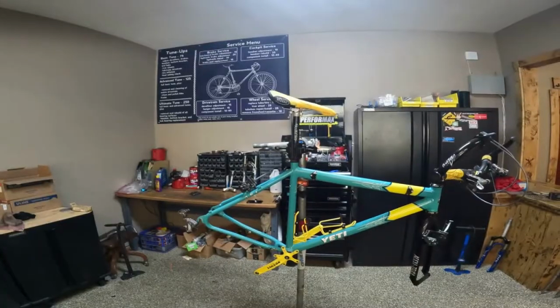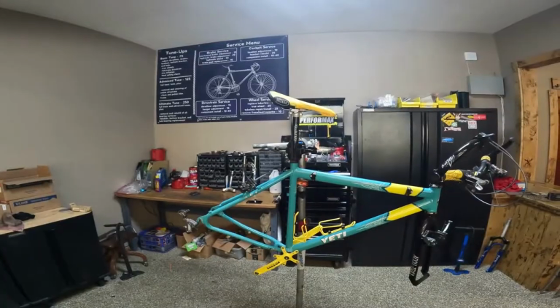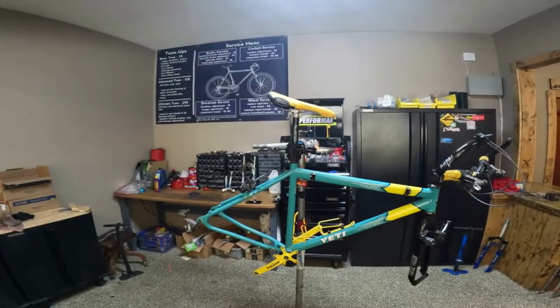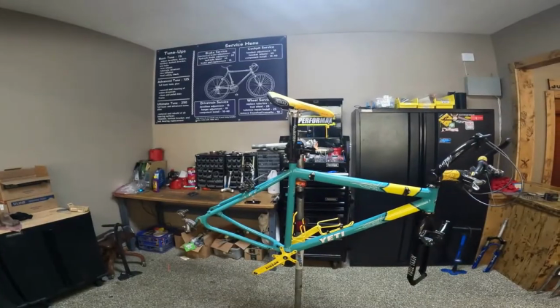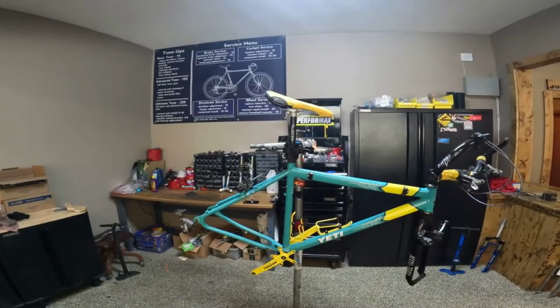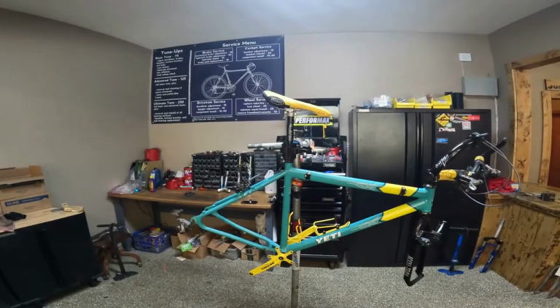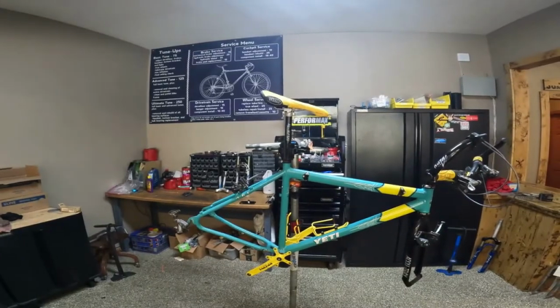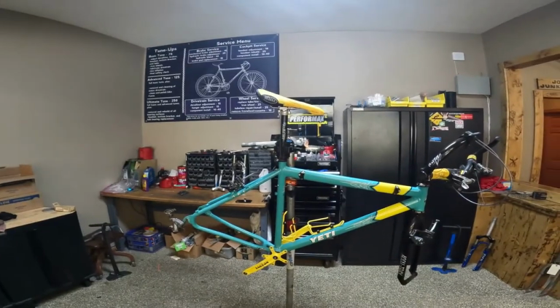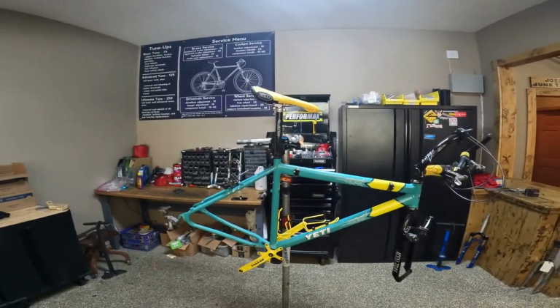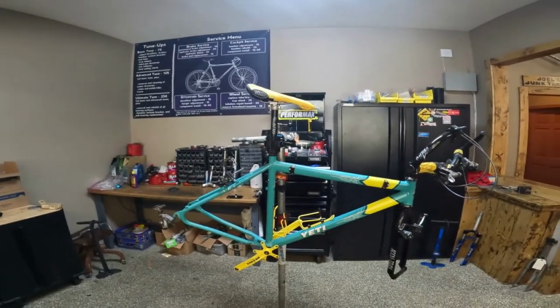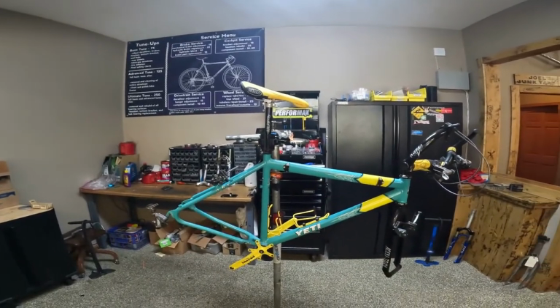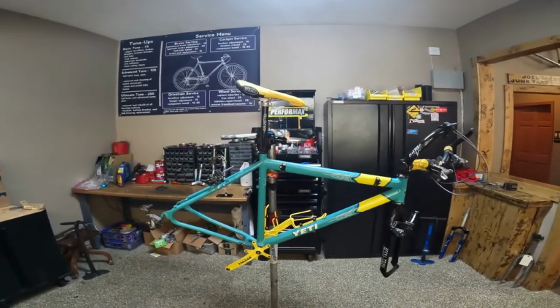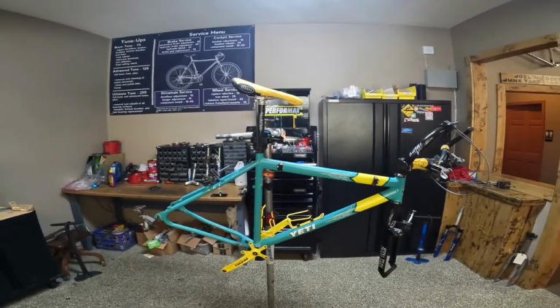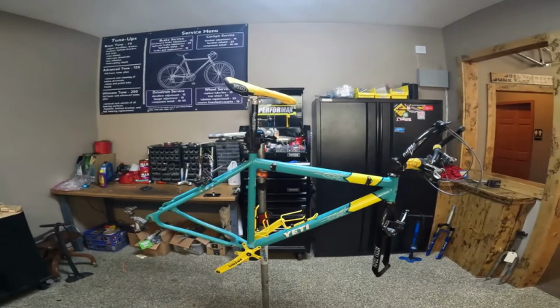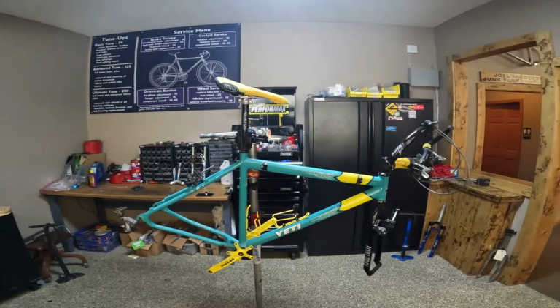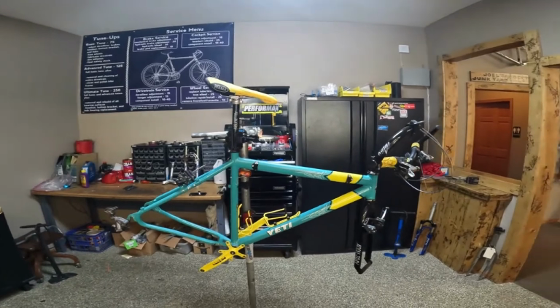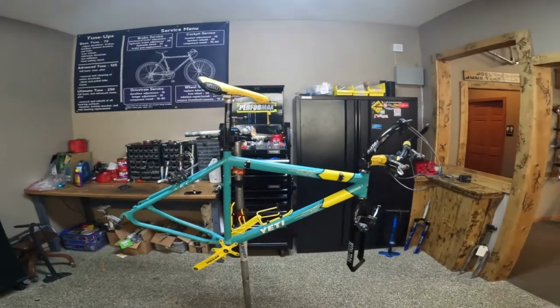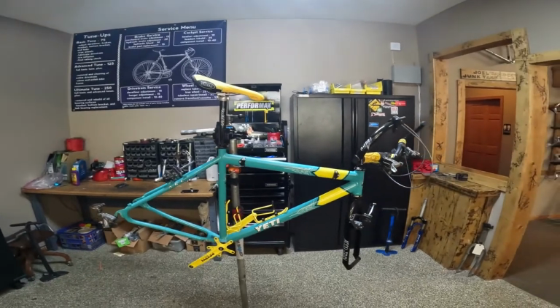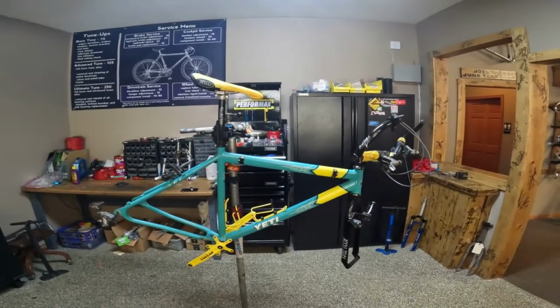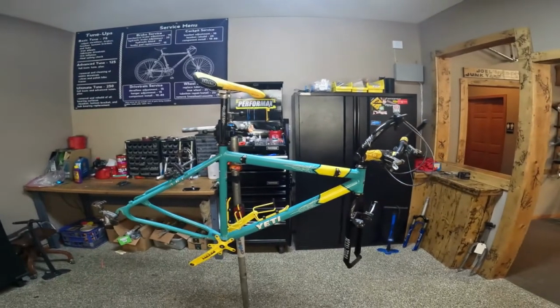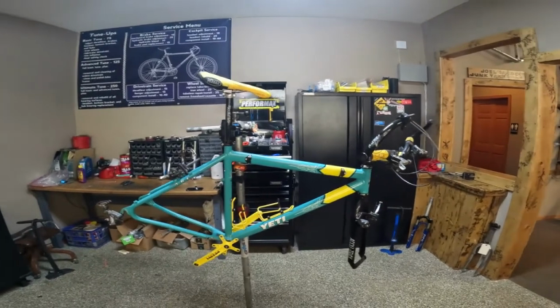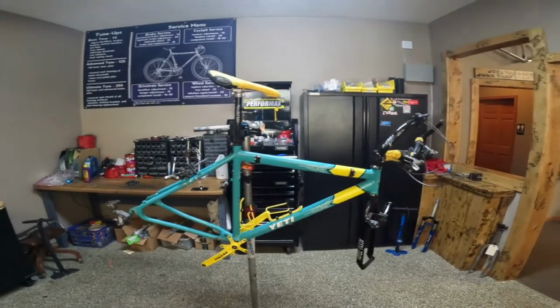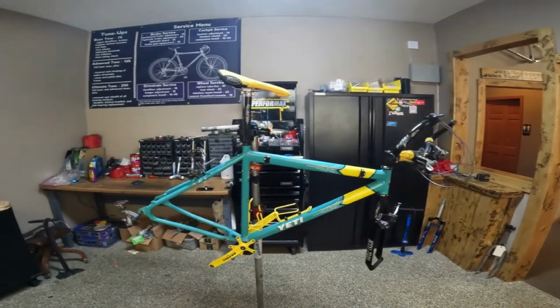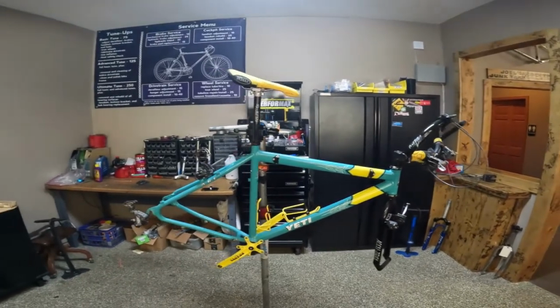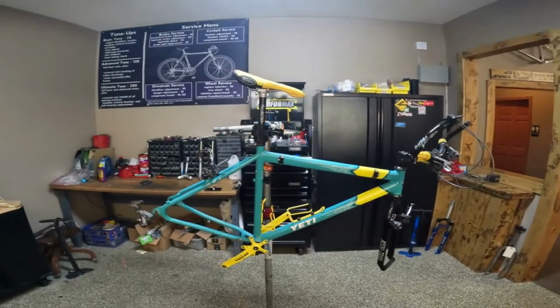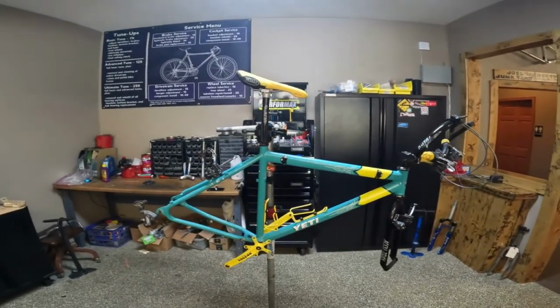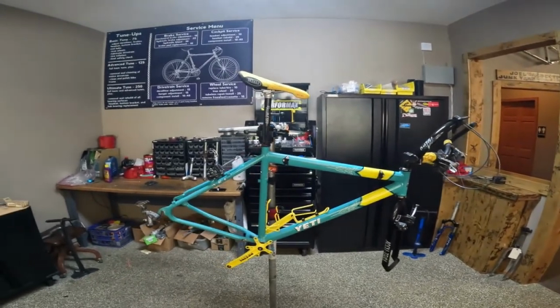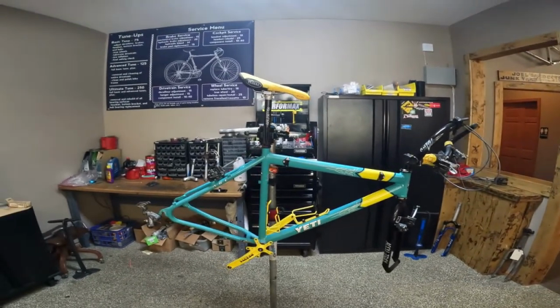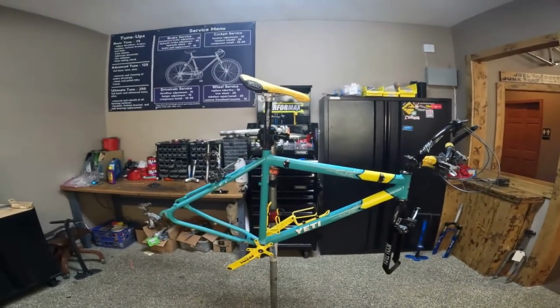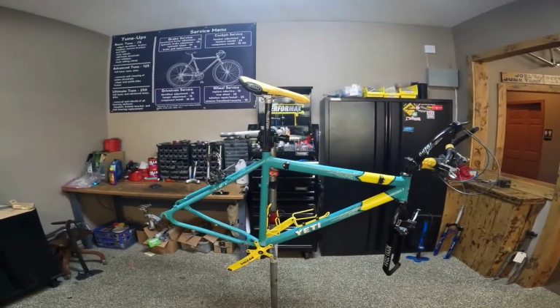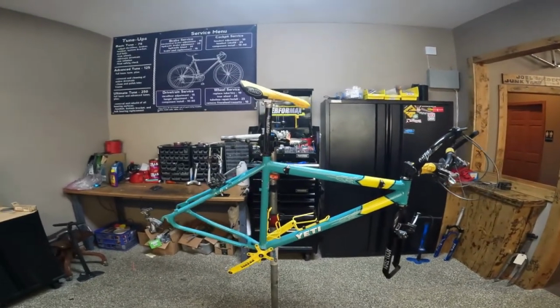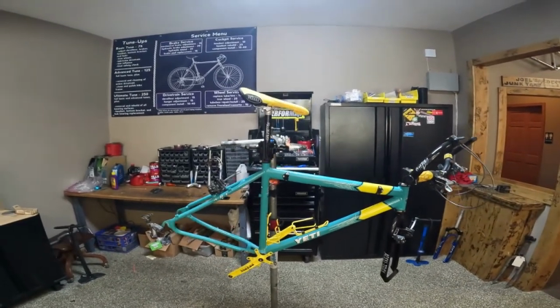Old bikes make enough noise when you ride them that you don't need to add to it. I think it's starting to look really good.